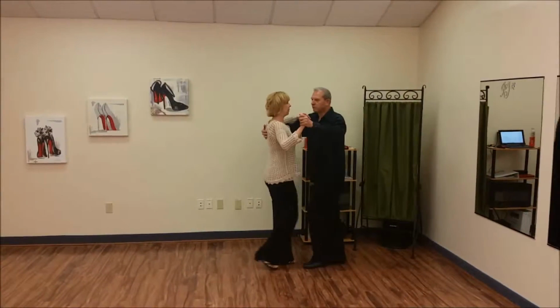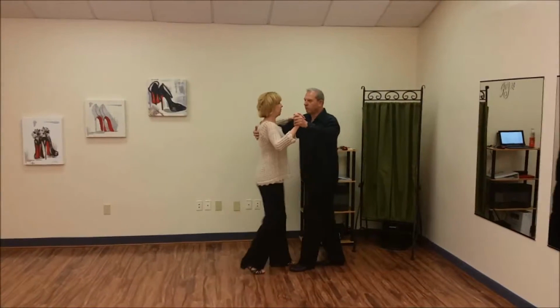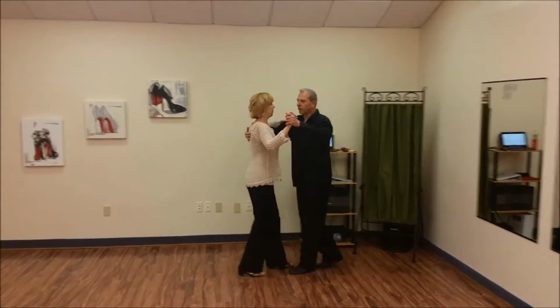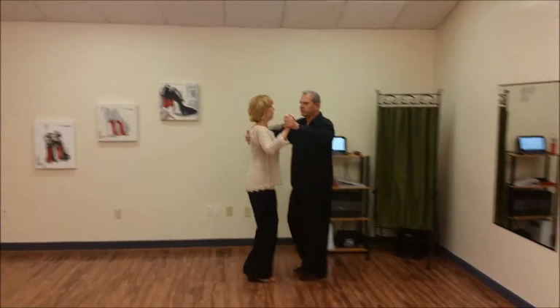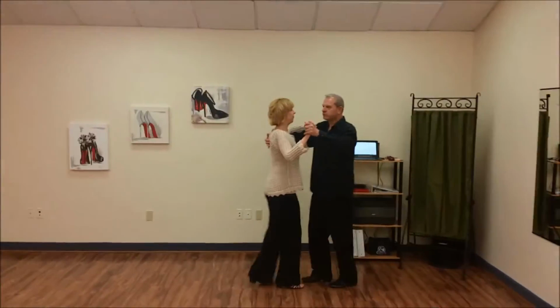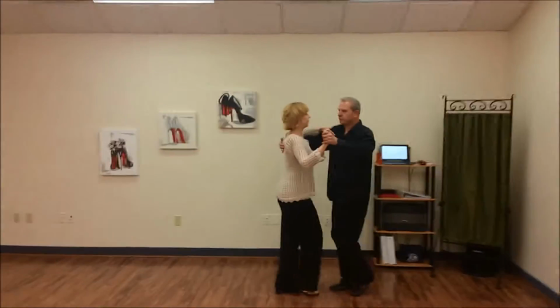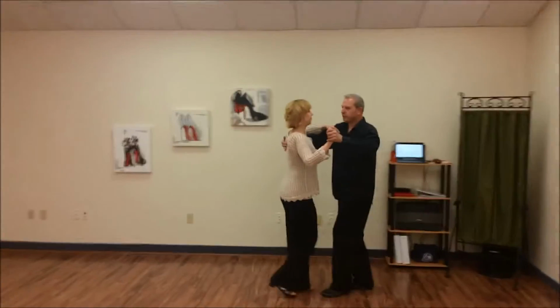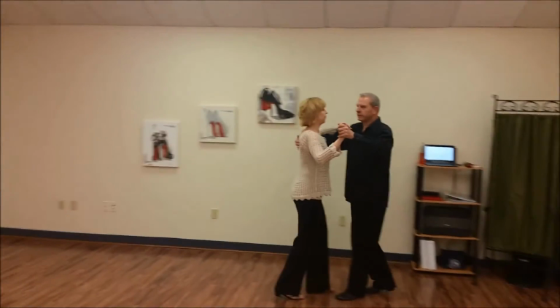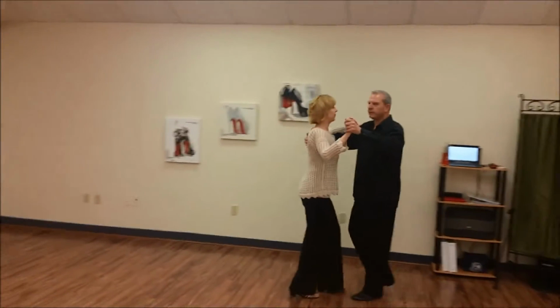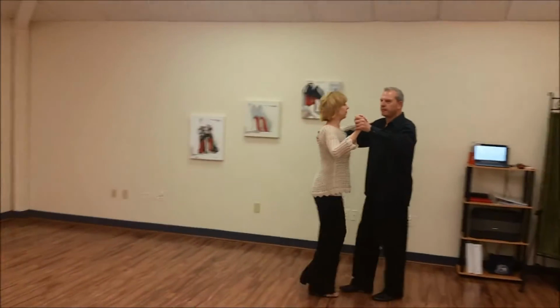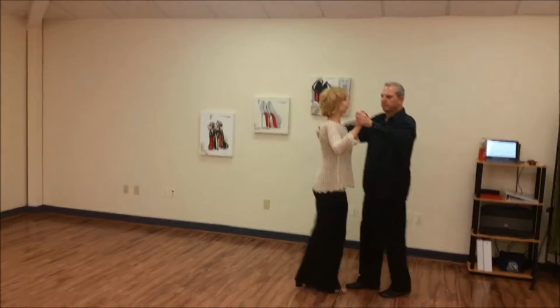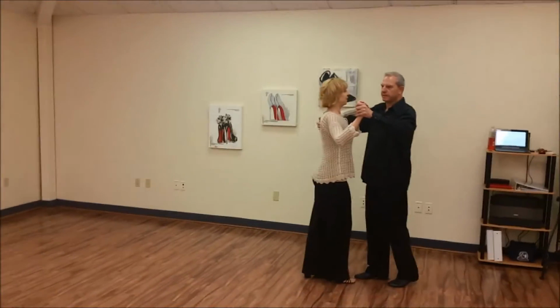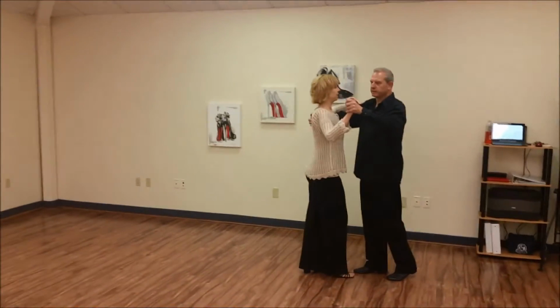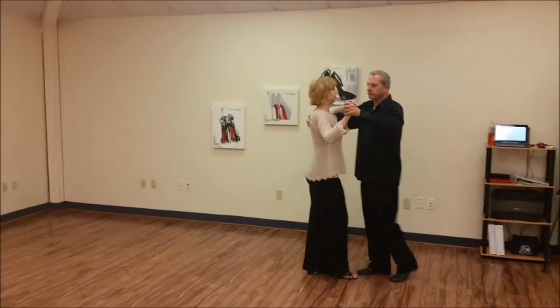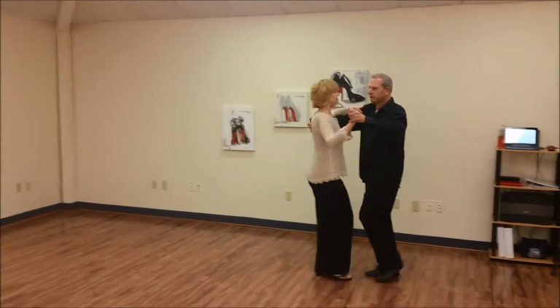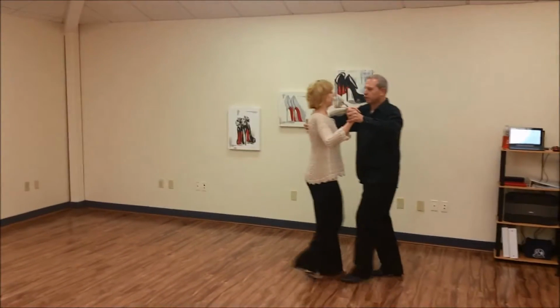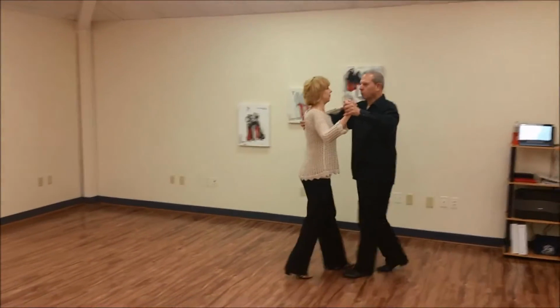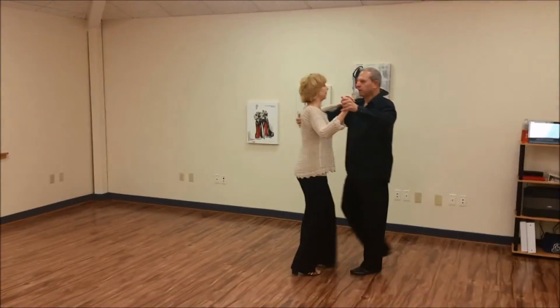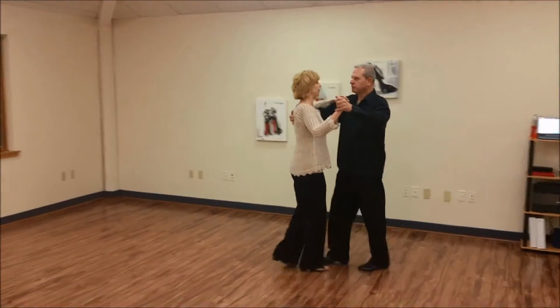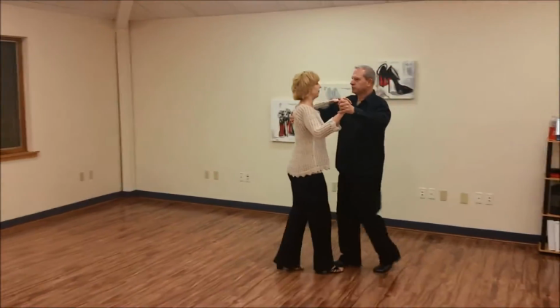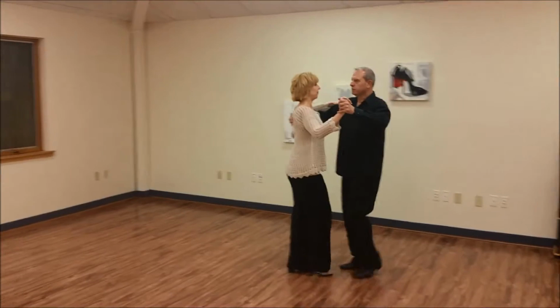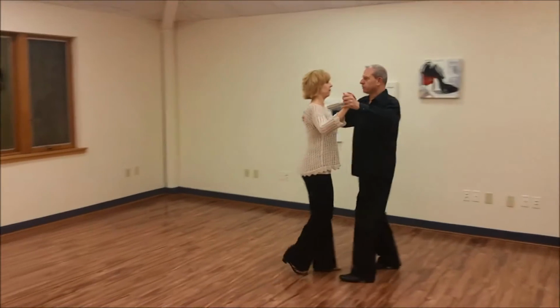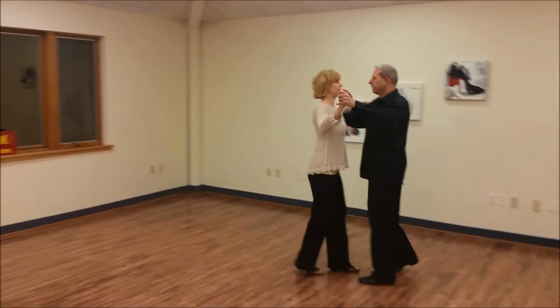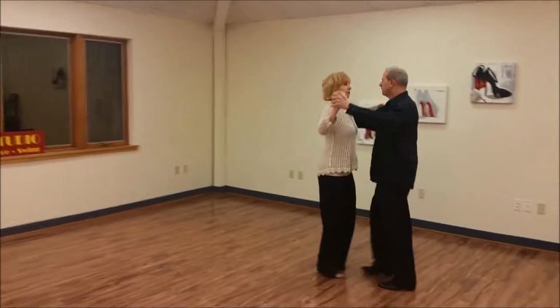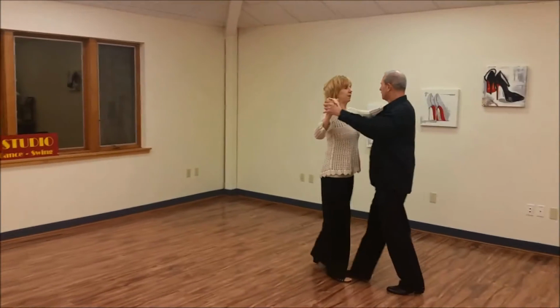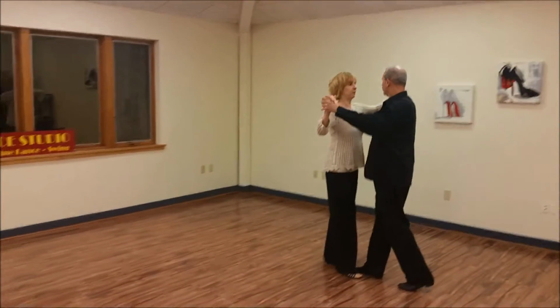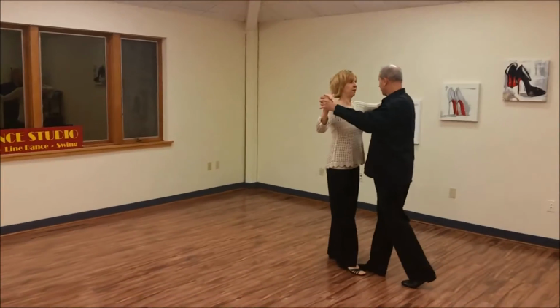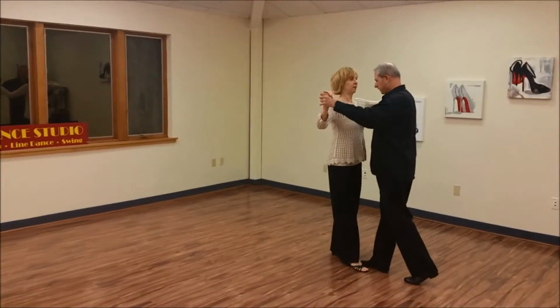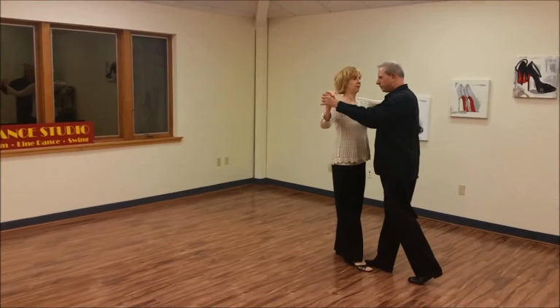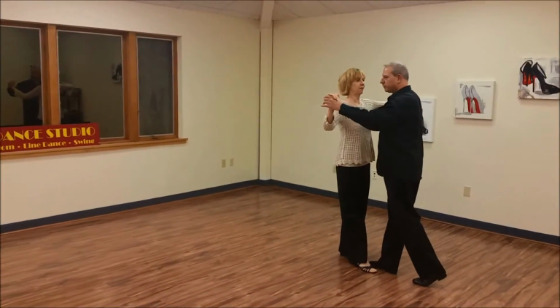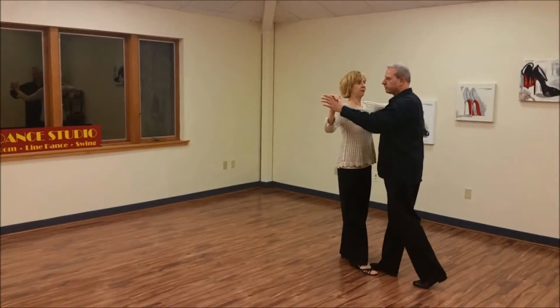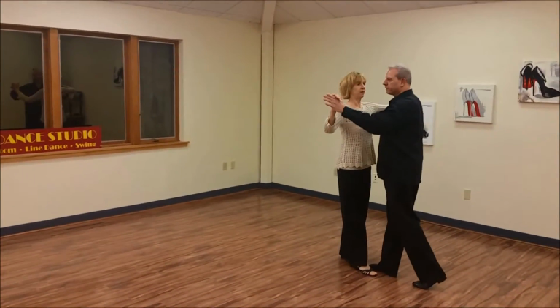1, 2, 3. Basic. 1, 2, 3. Prep steps up in between her foot.